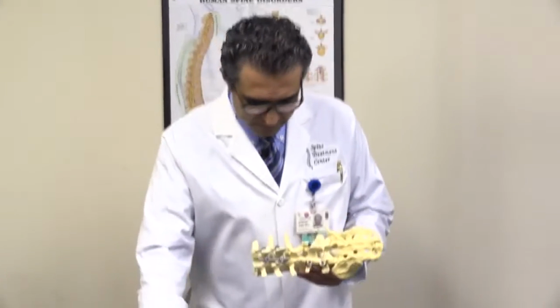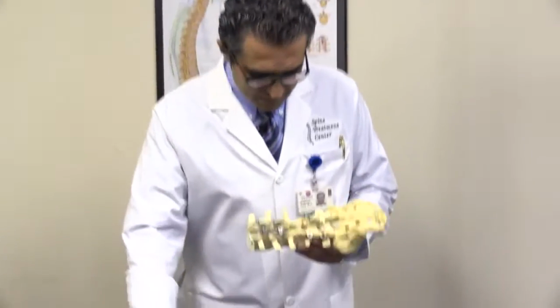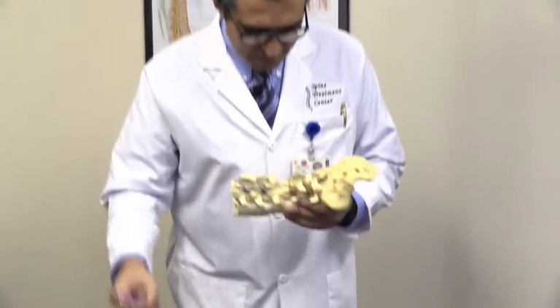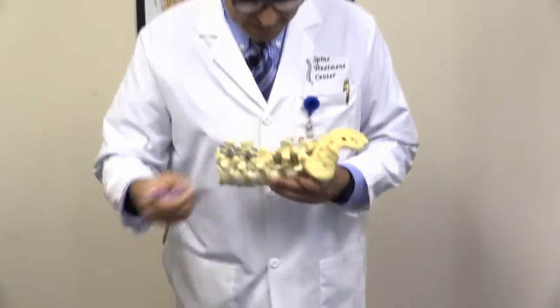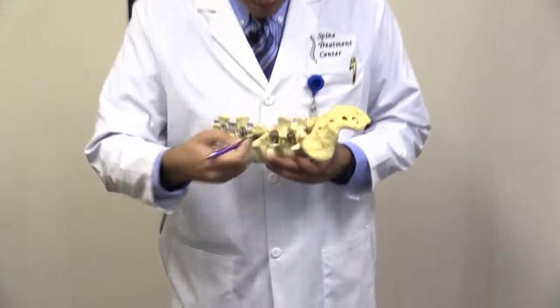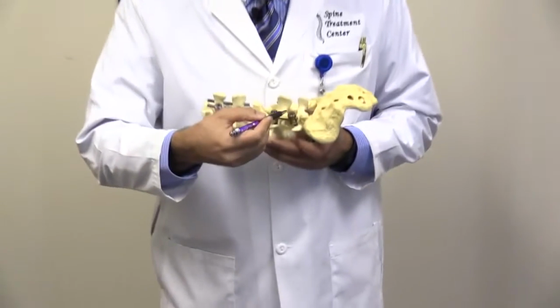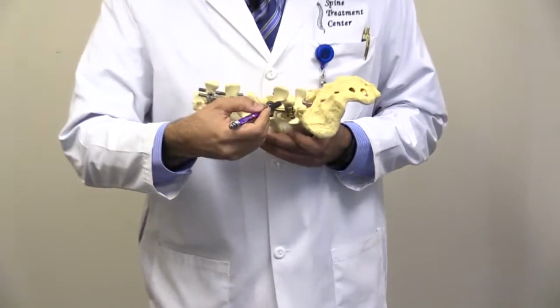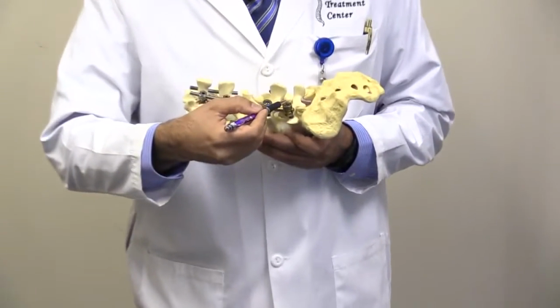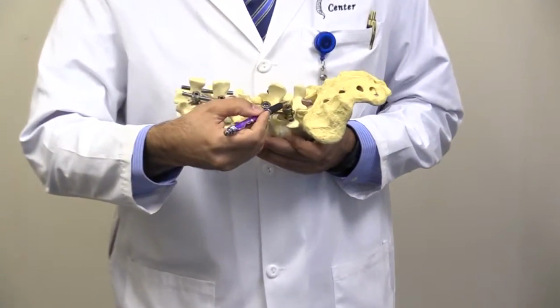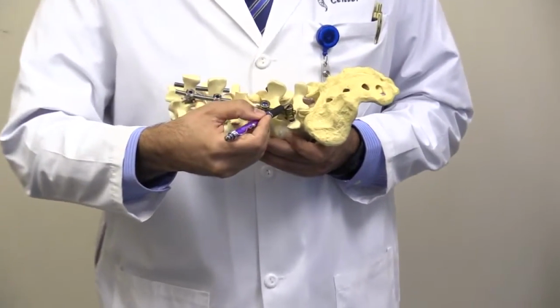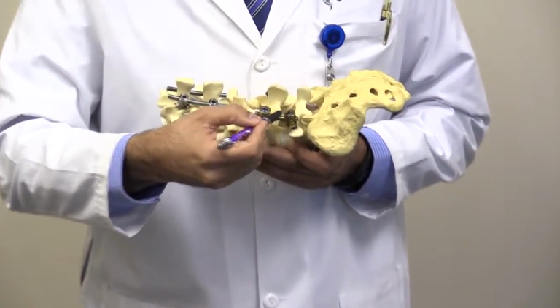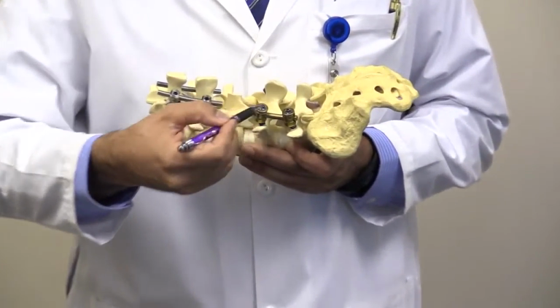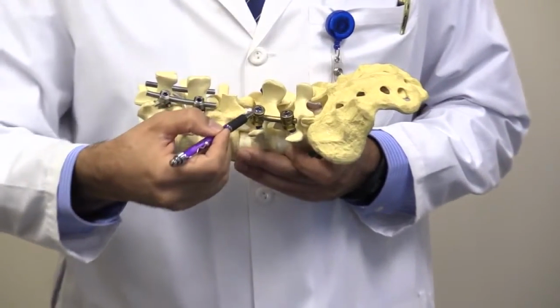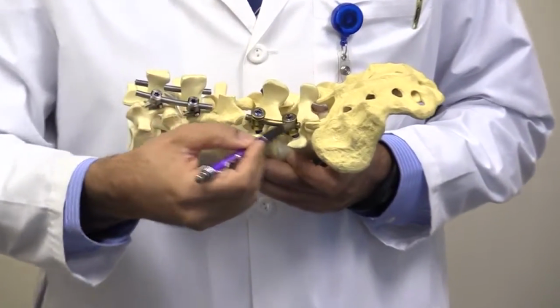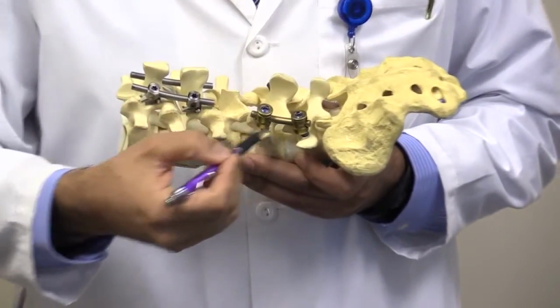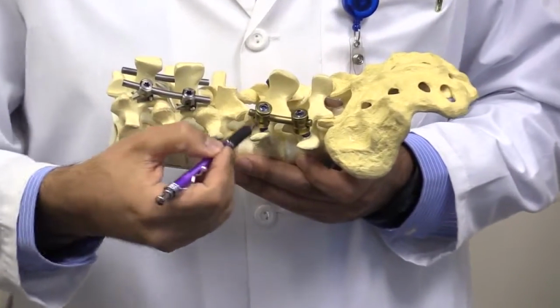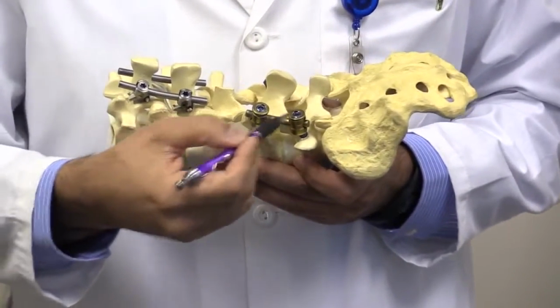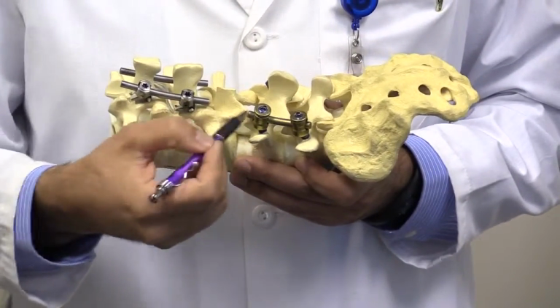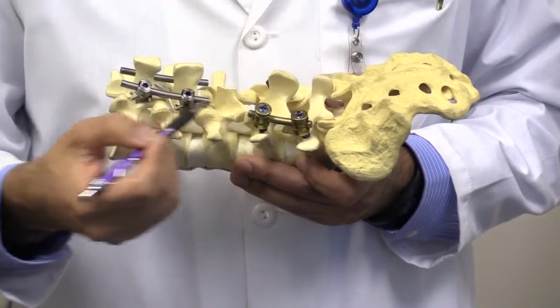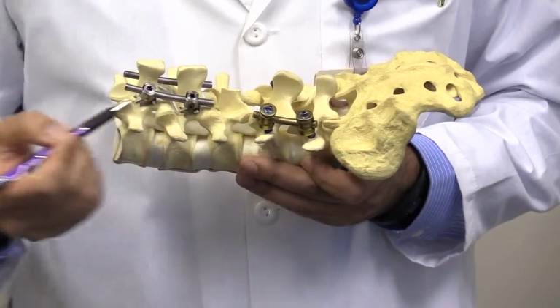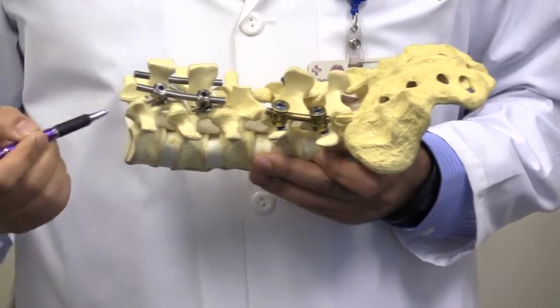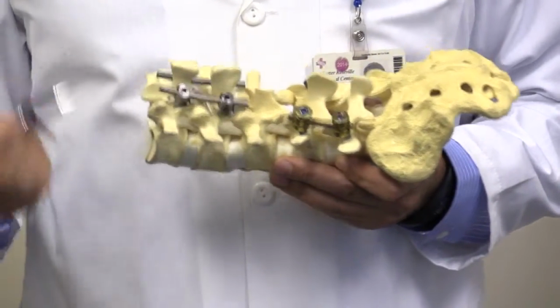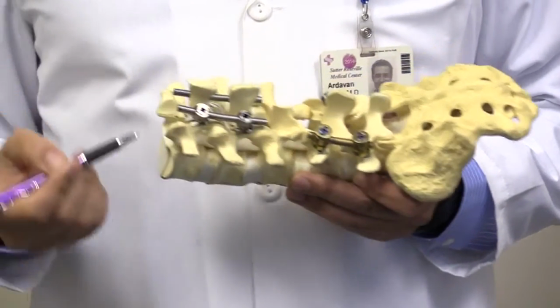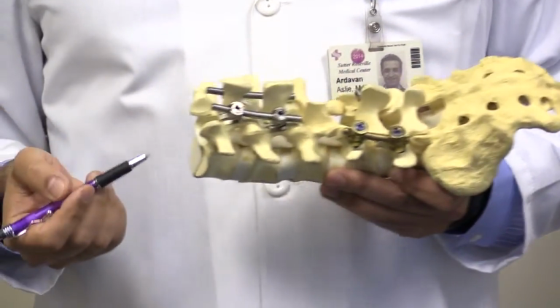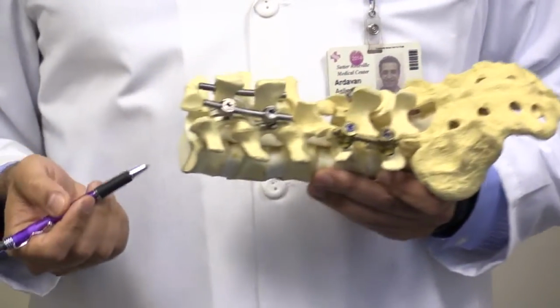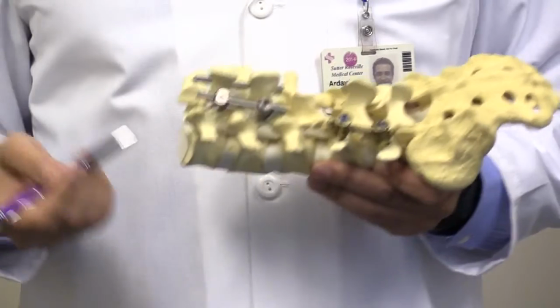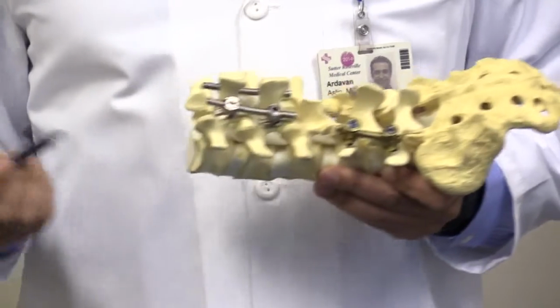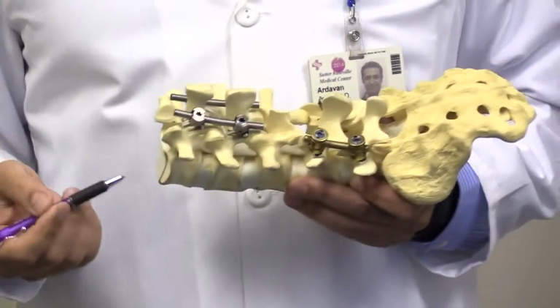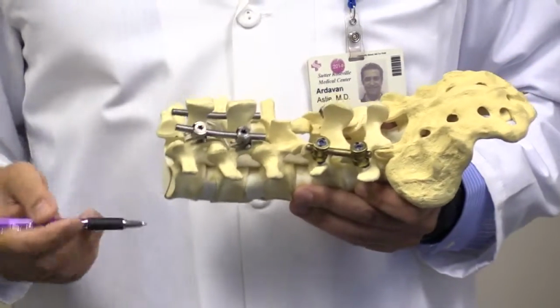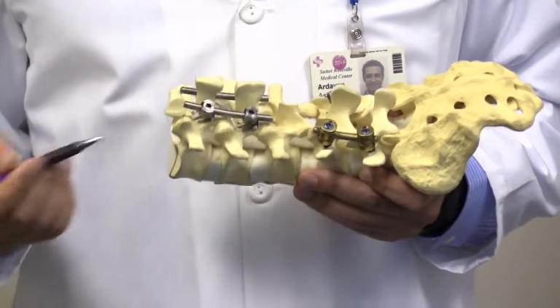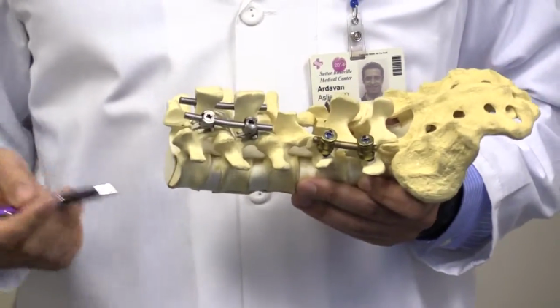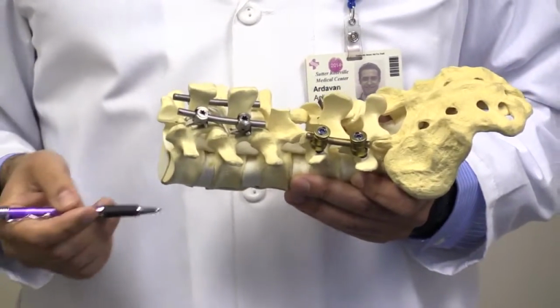This is an example of the pedicle screw on the spine. And that worked well — fairly well — until recently.